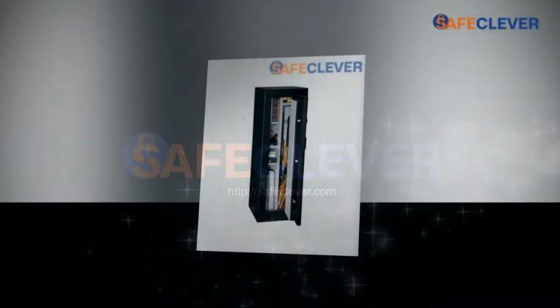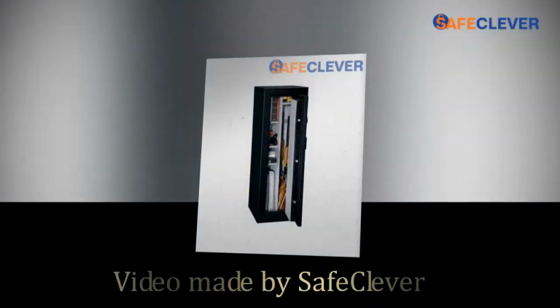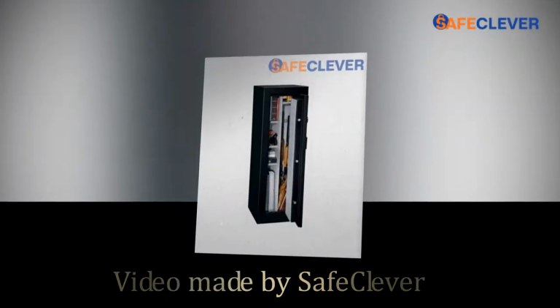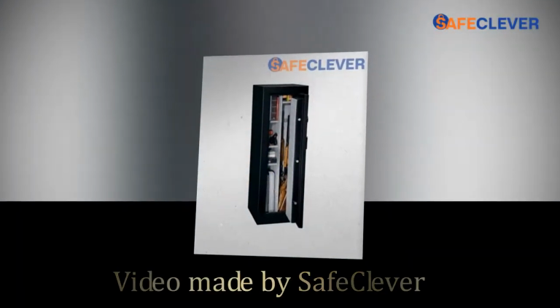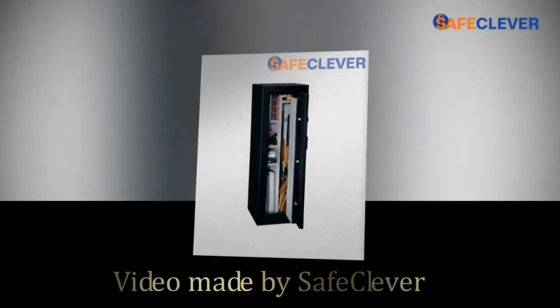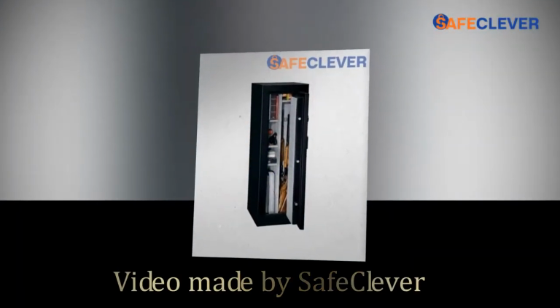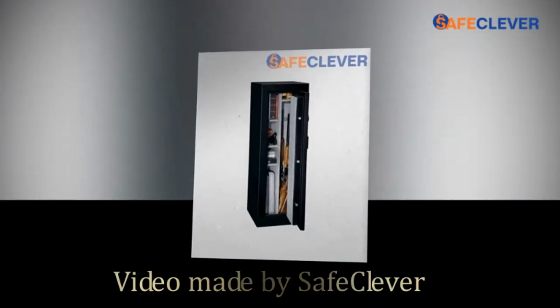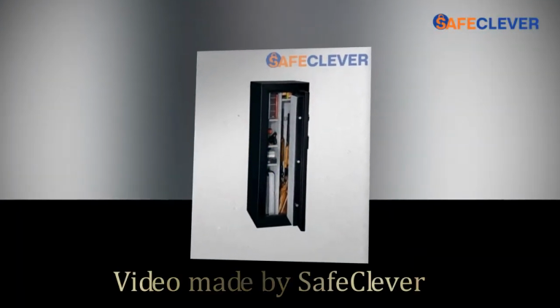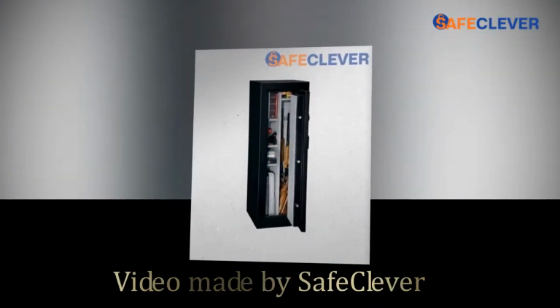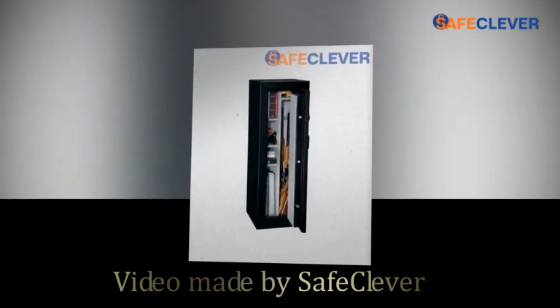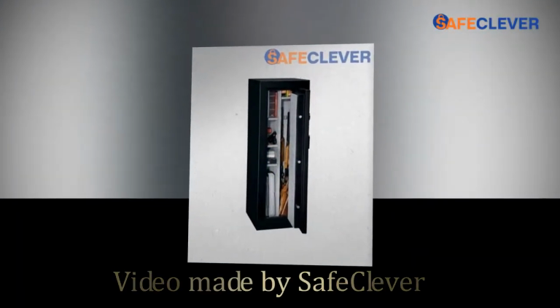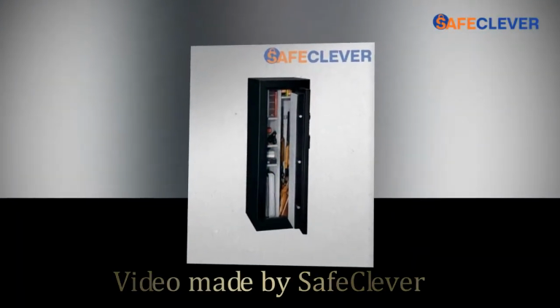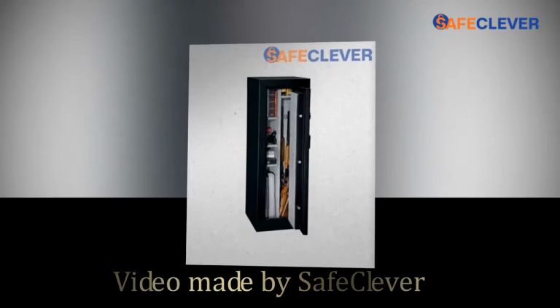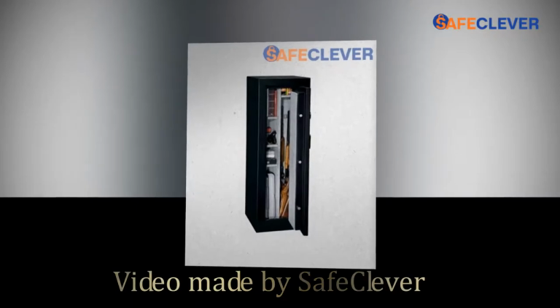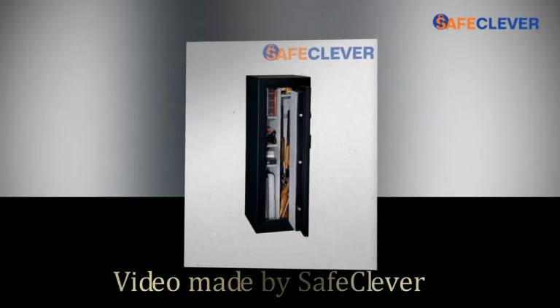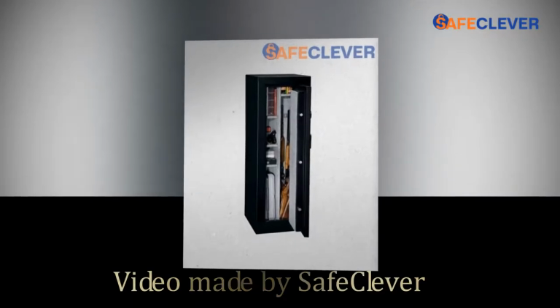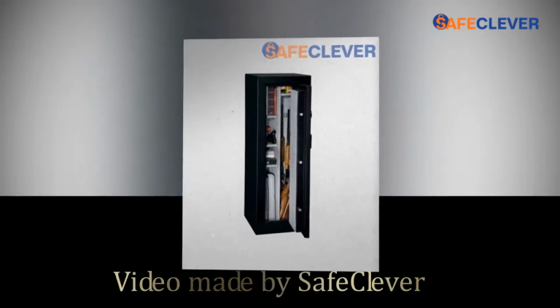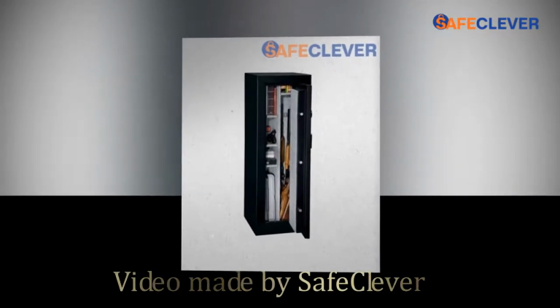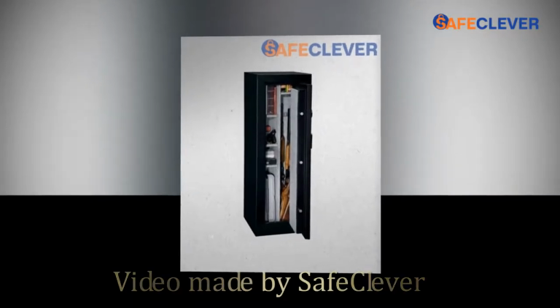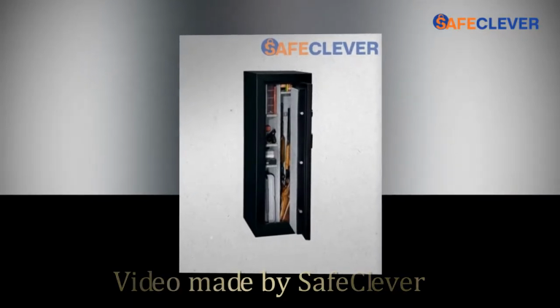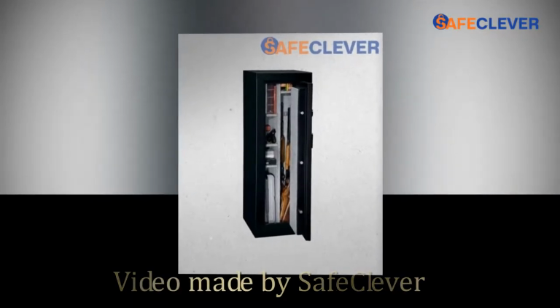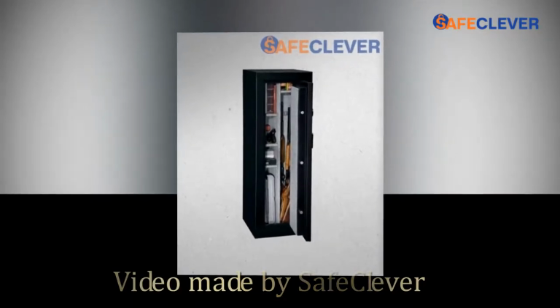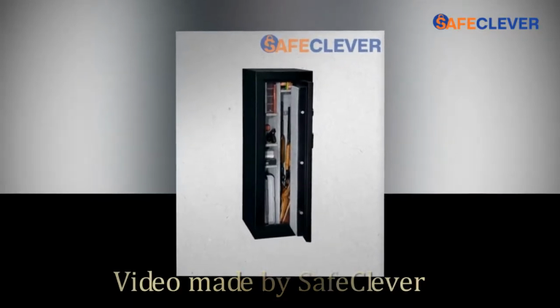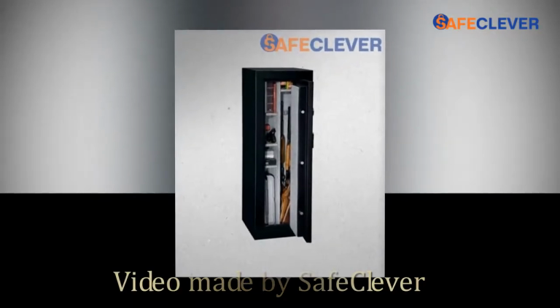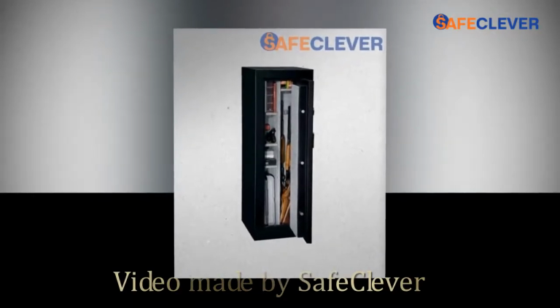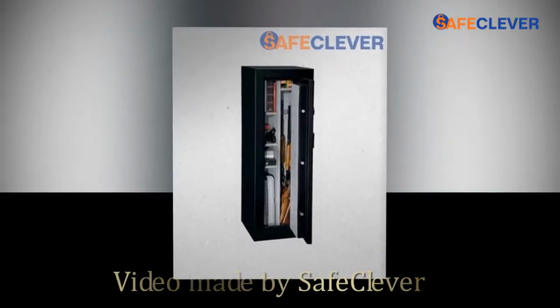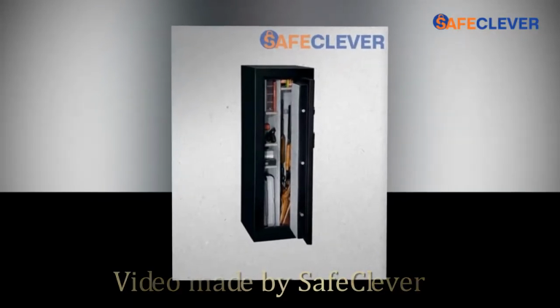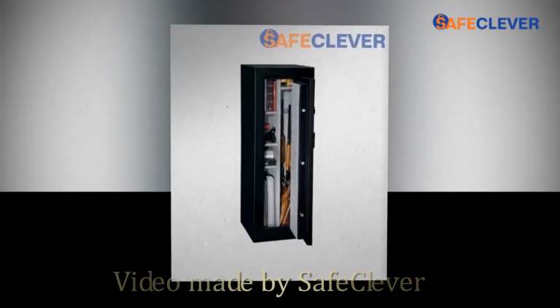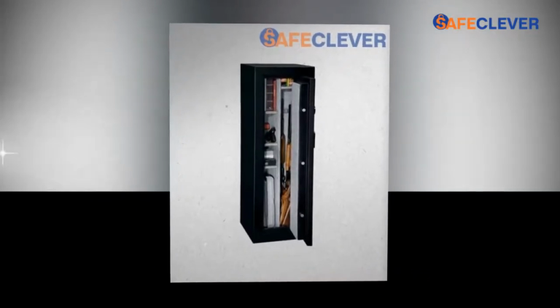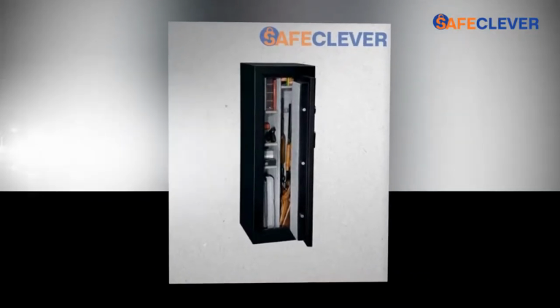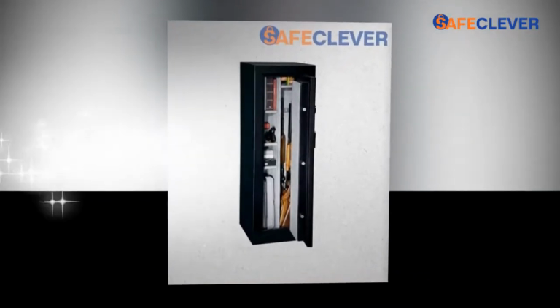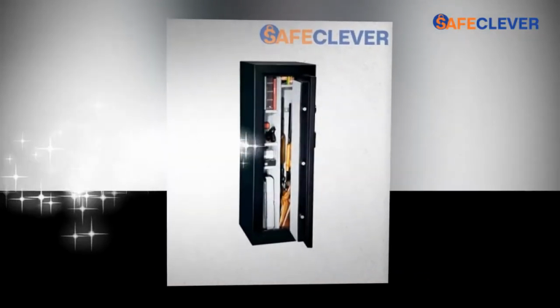Hello, we are safecleaver.com. In this video, we're going to show you the feature product of the Stack-On 10 gun safe.